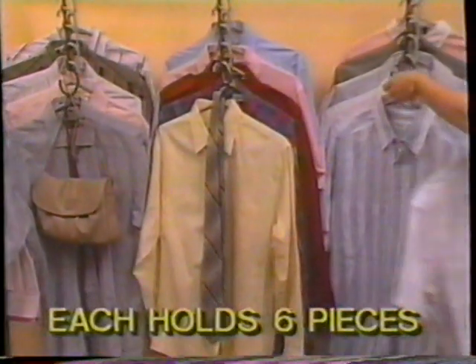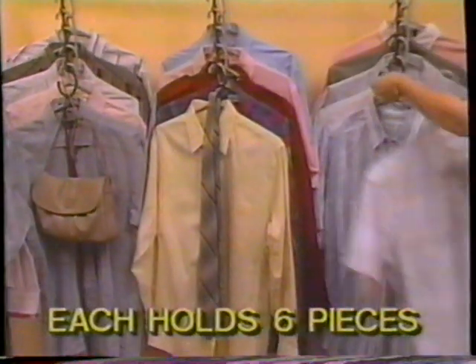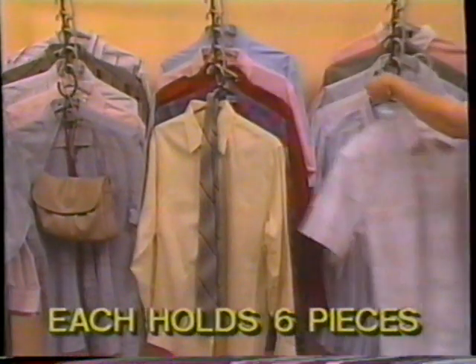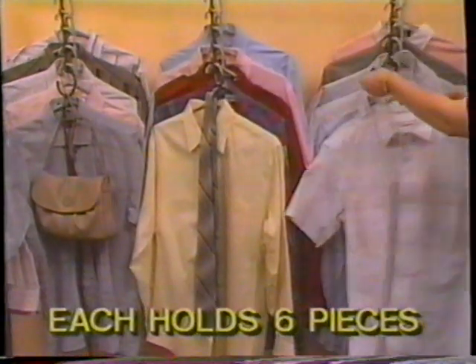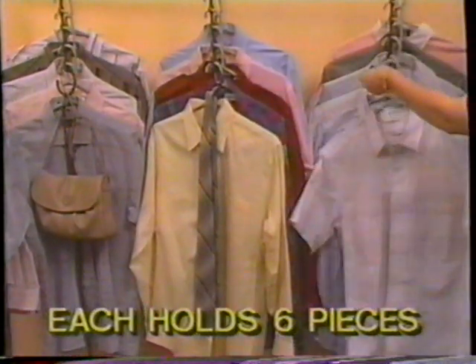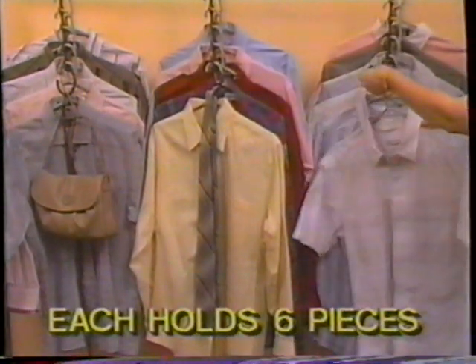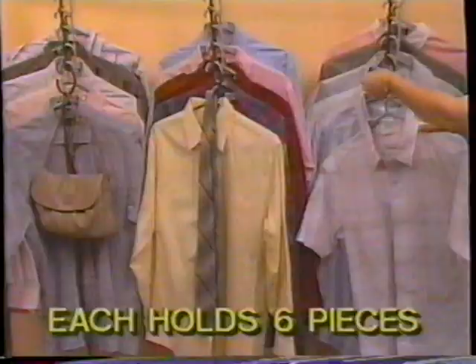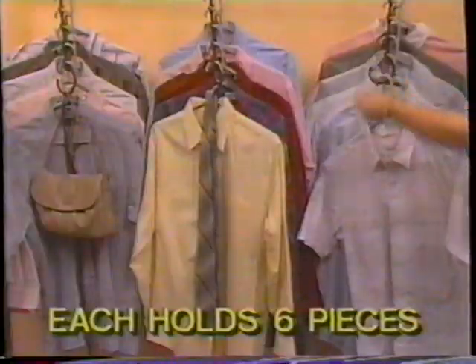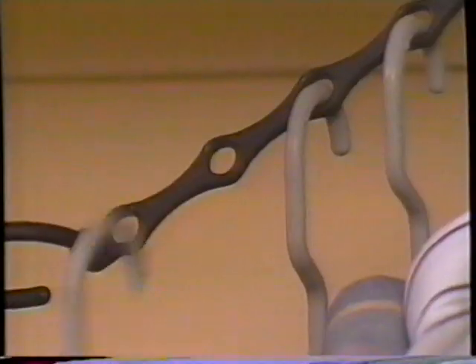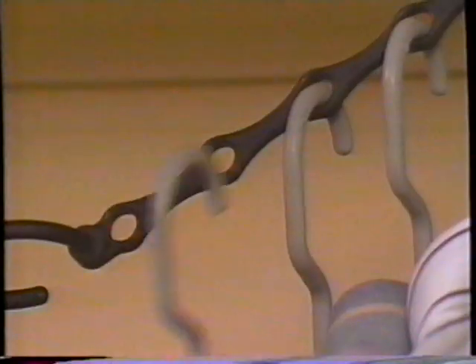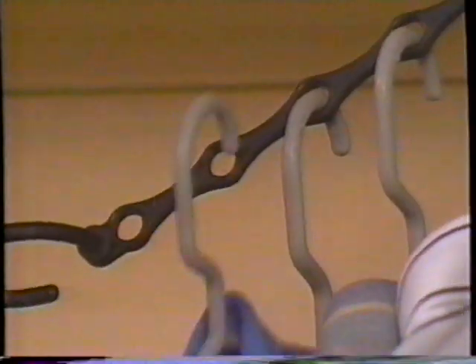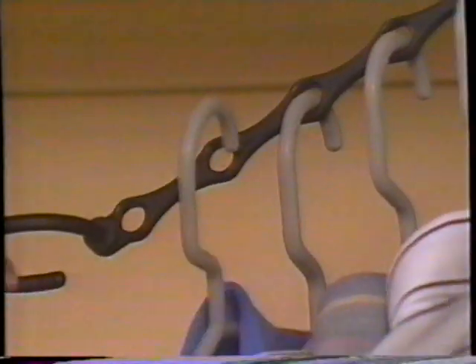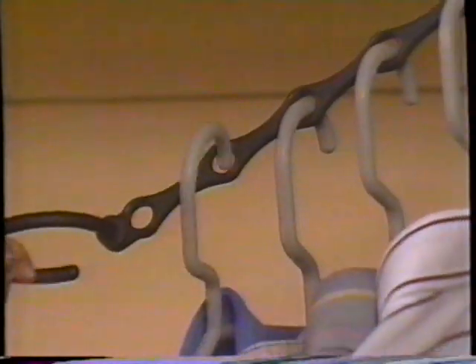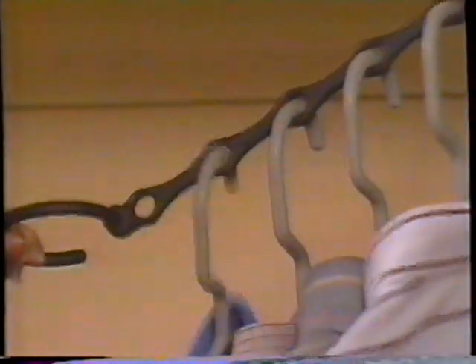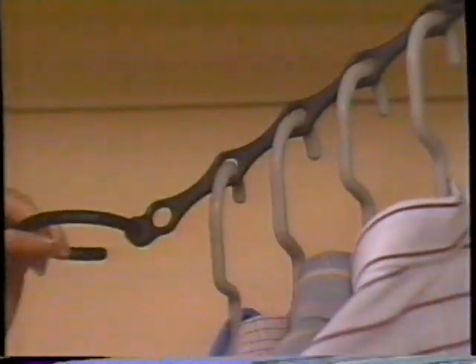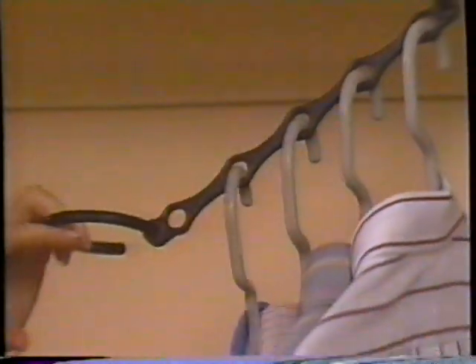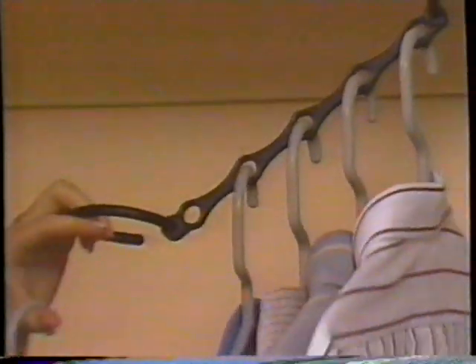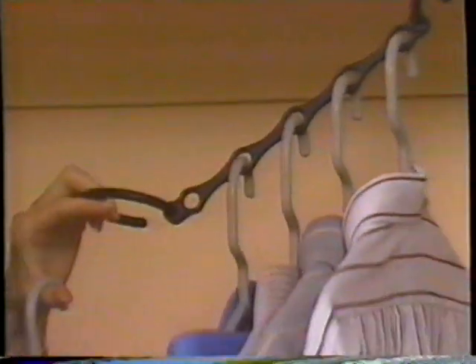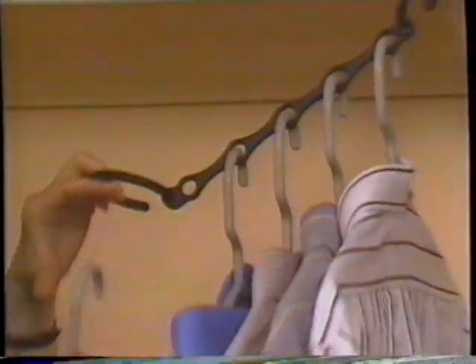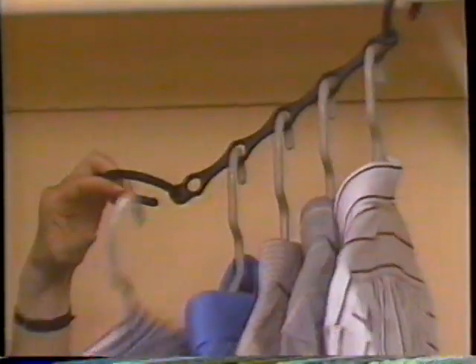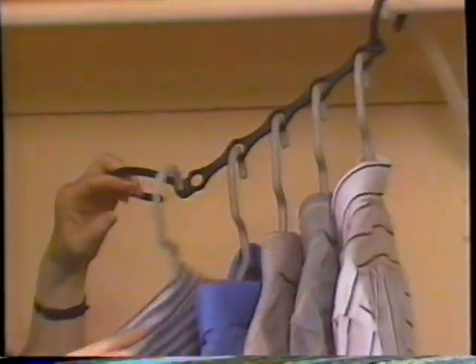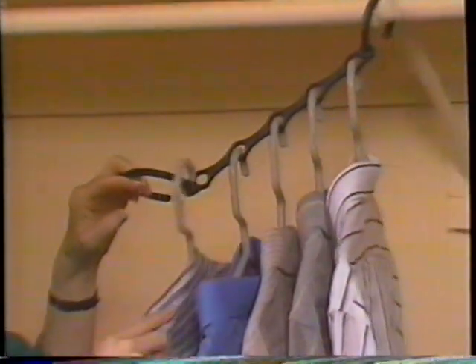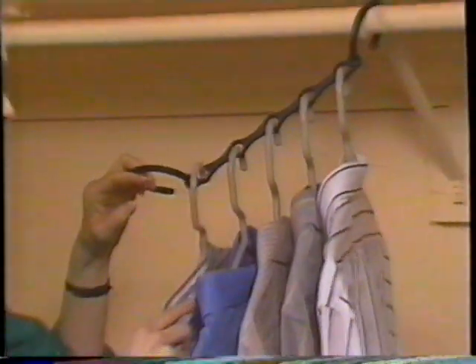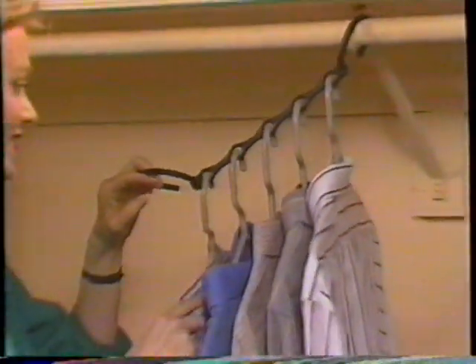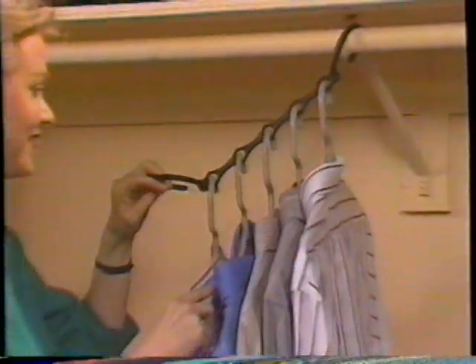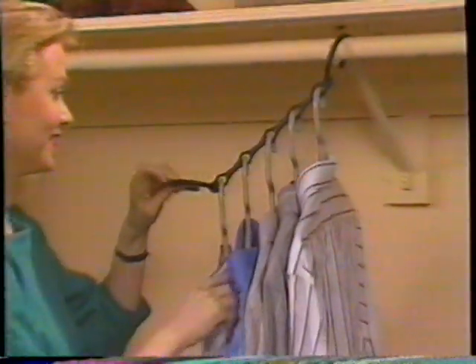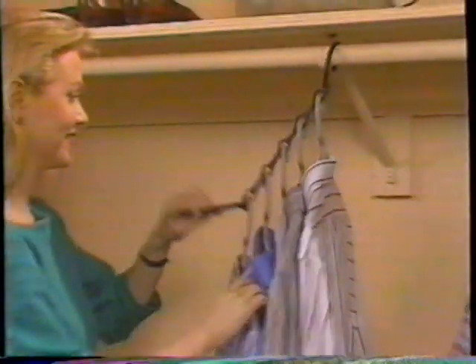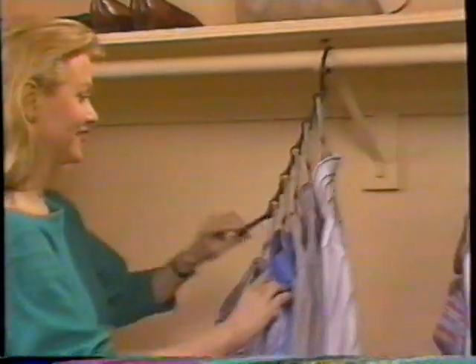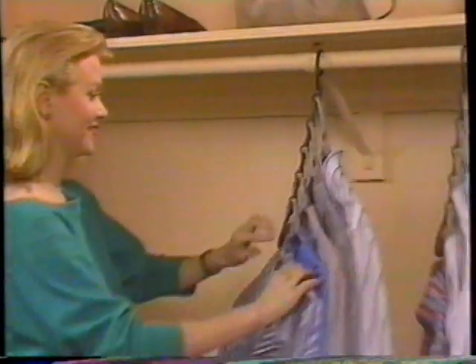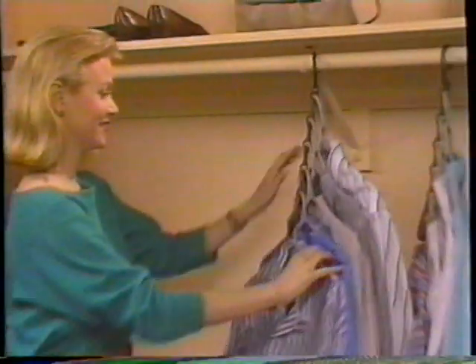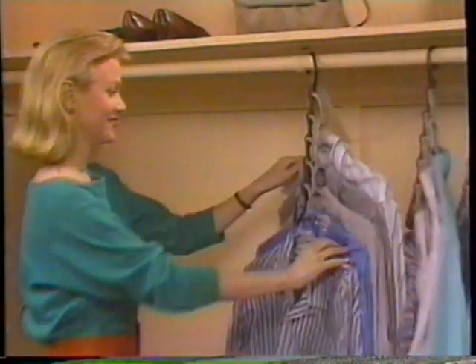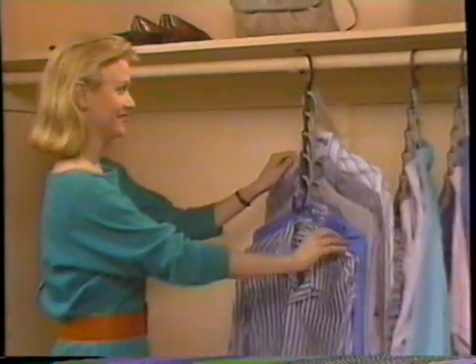Six articles in all. Dresses, suits, shirts fit perfectly. Stay neat with Closet Savers.